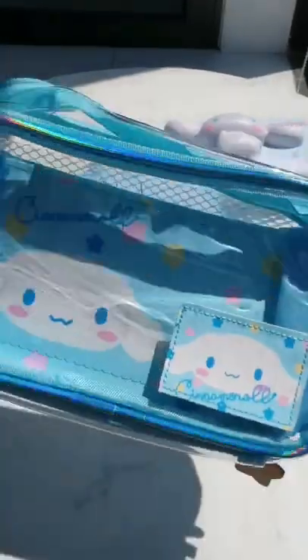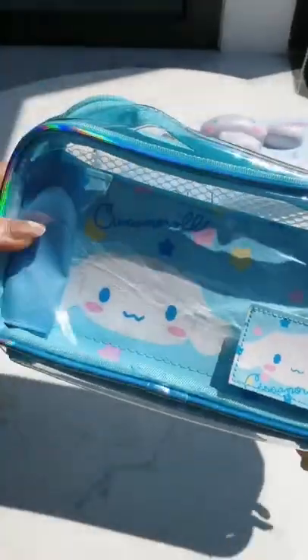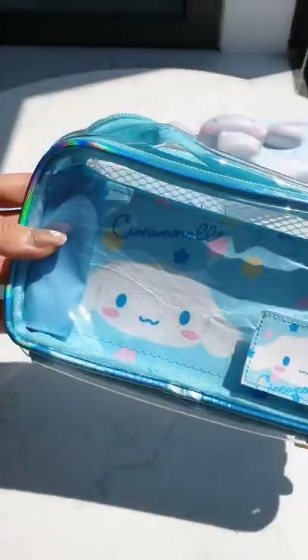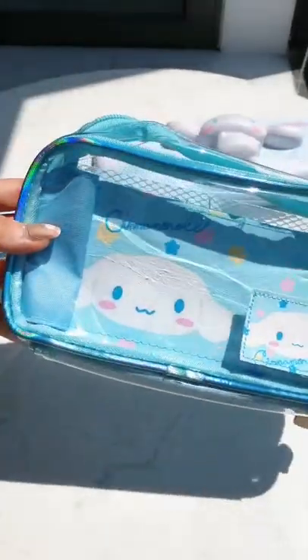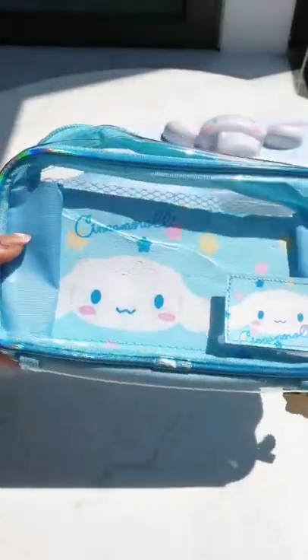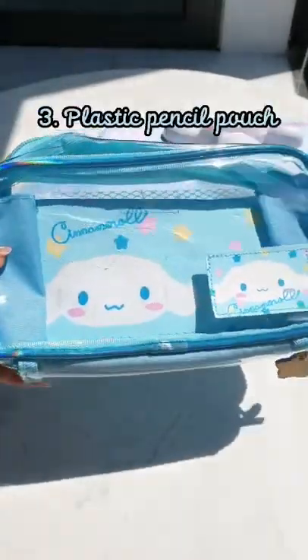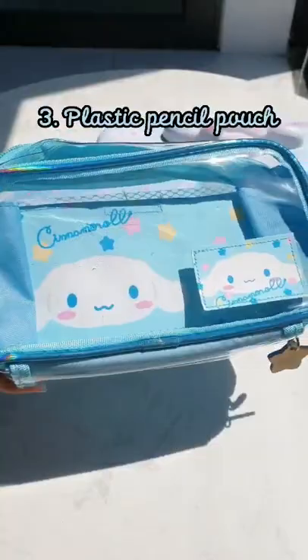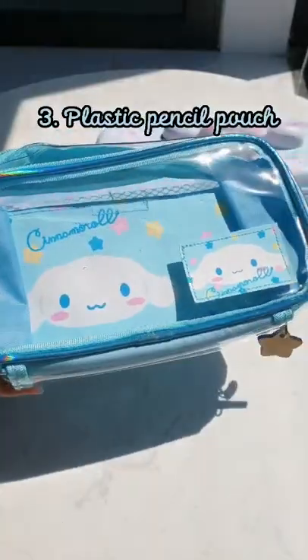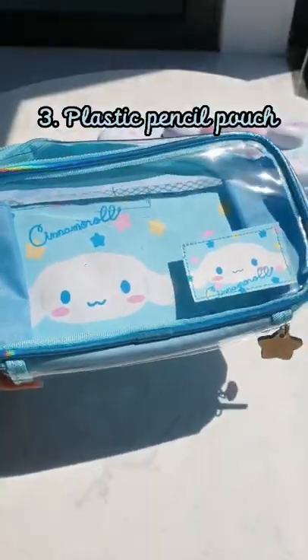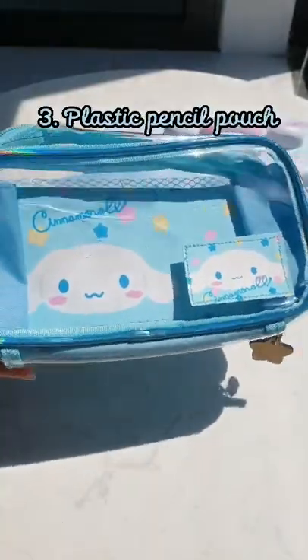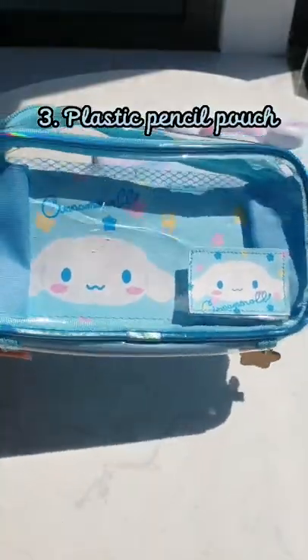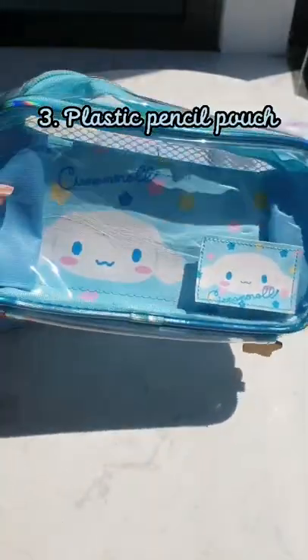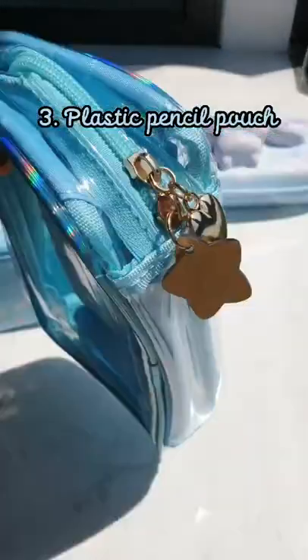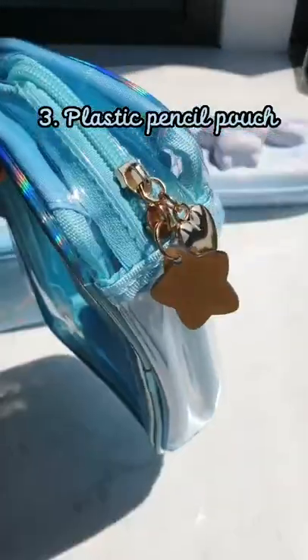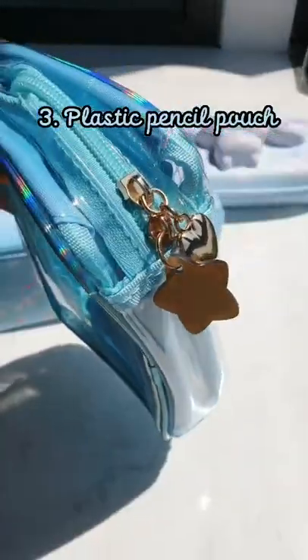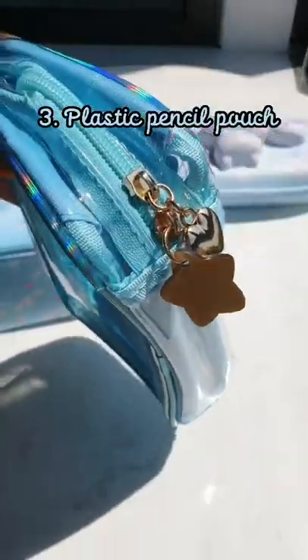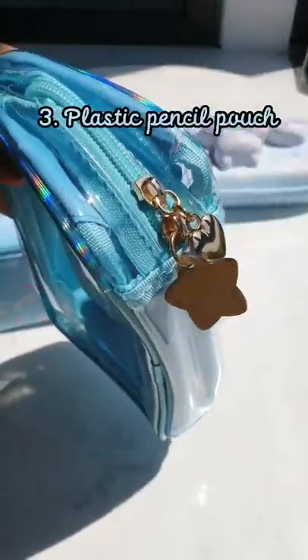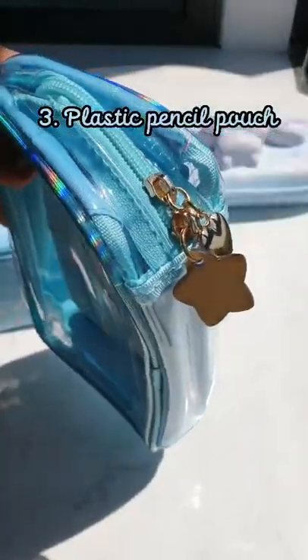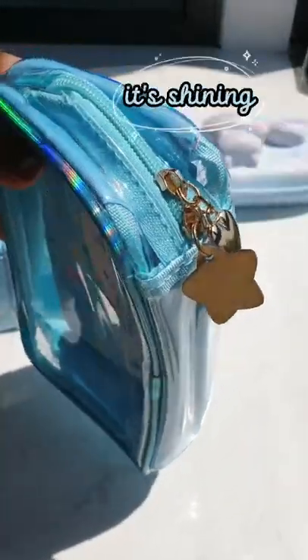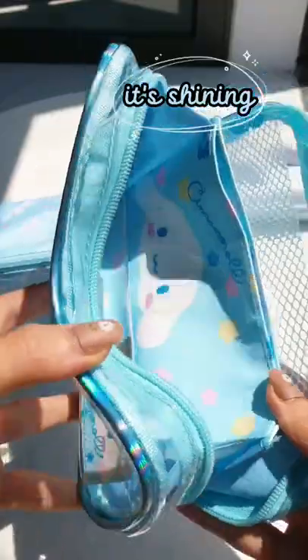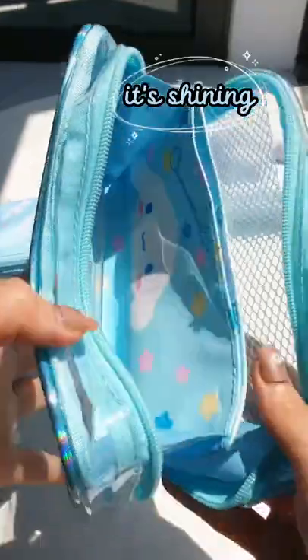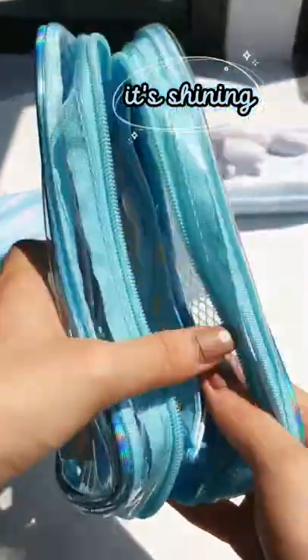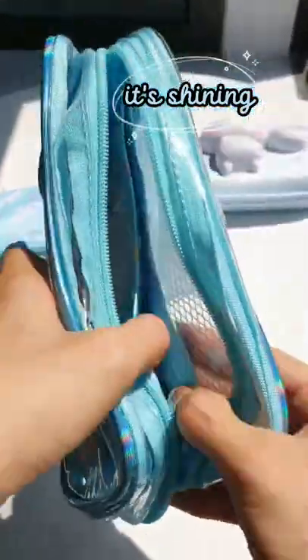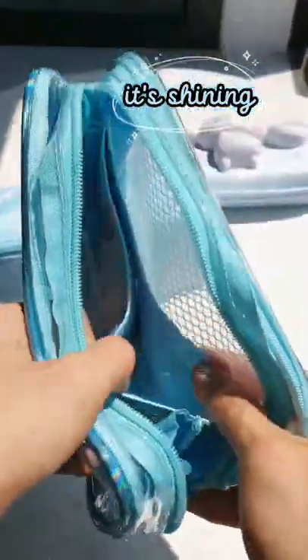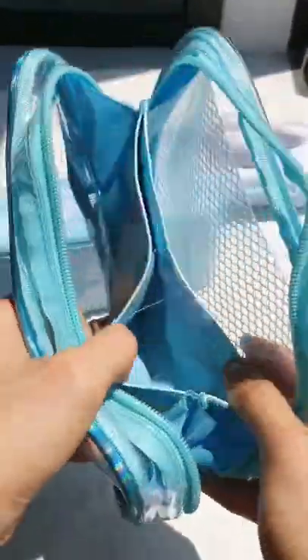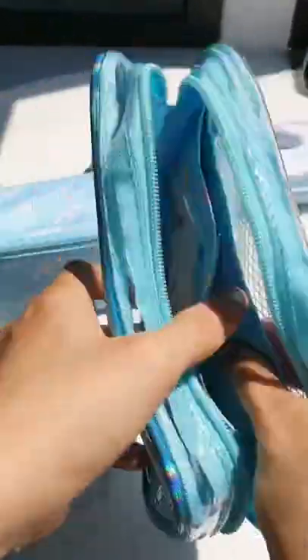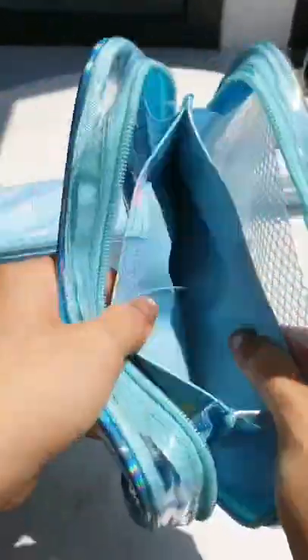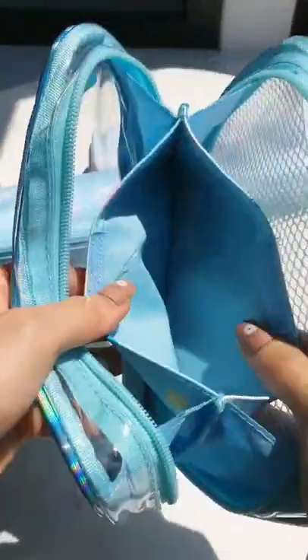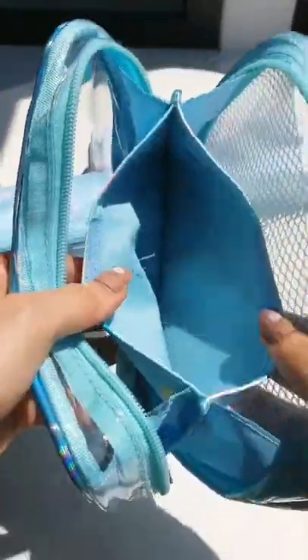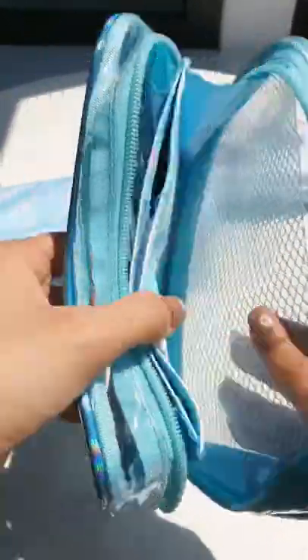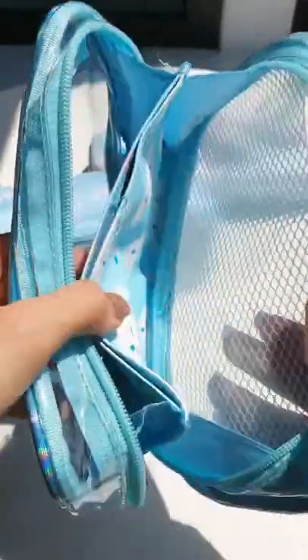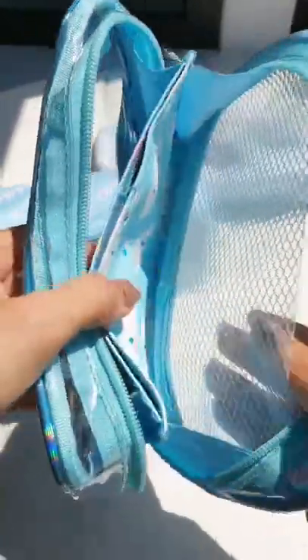Next, let's meet my cinnamon plastic pencil pouch. It shines beautifully under the sun.